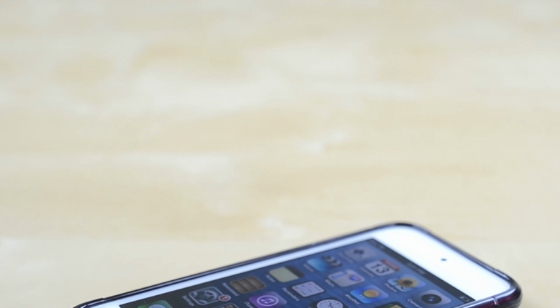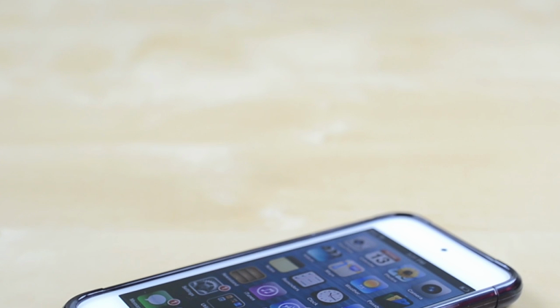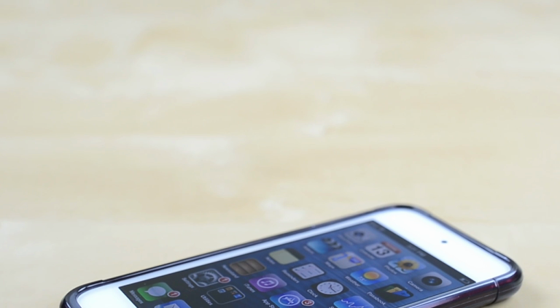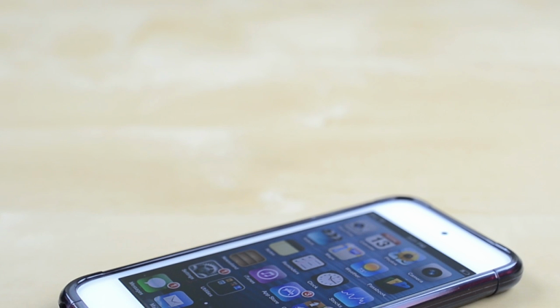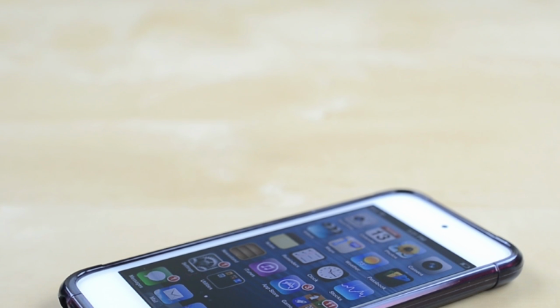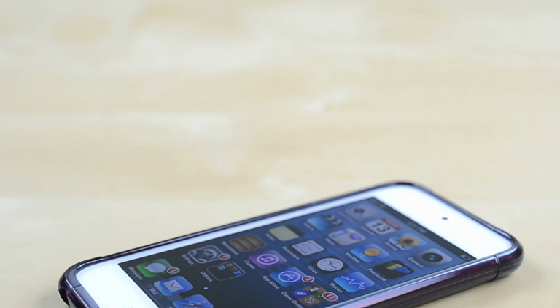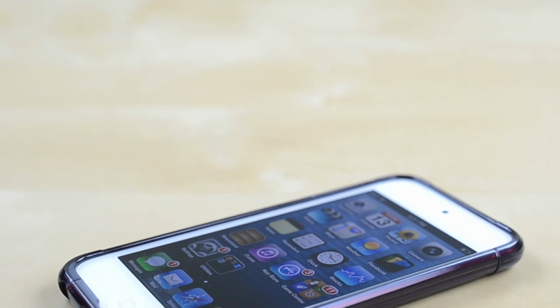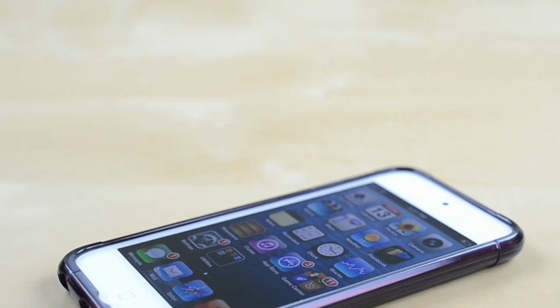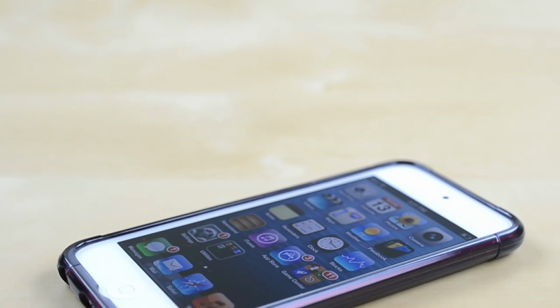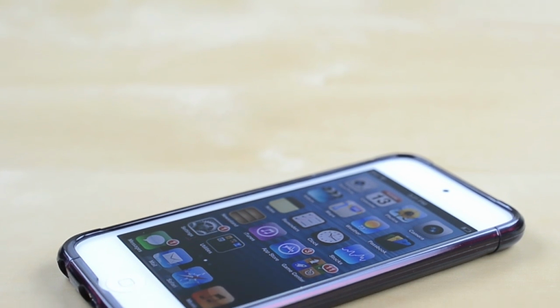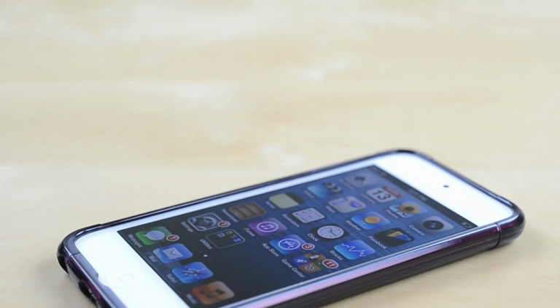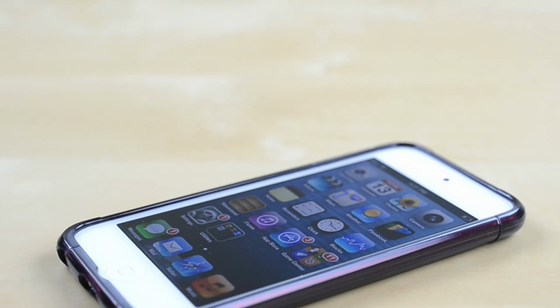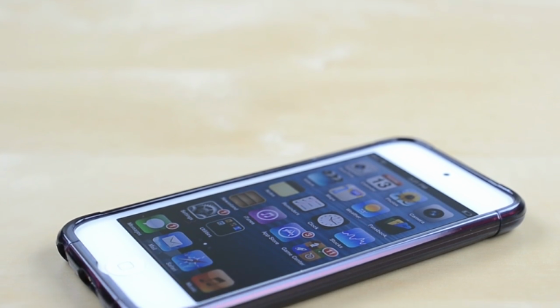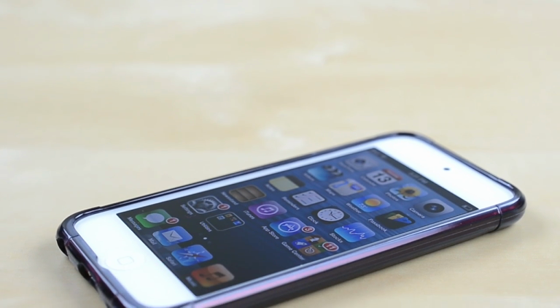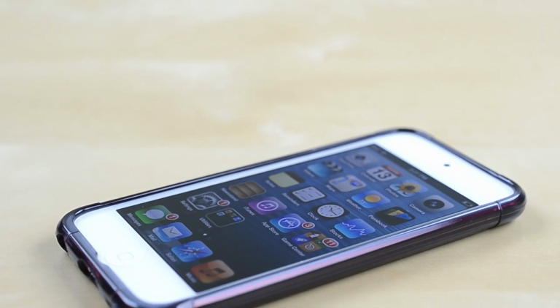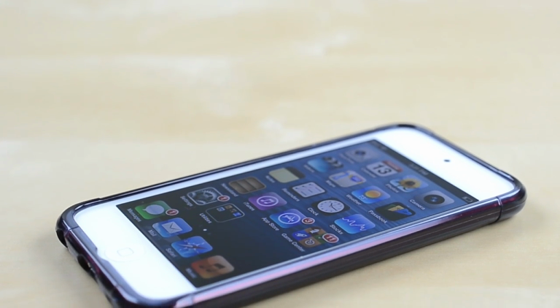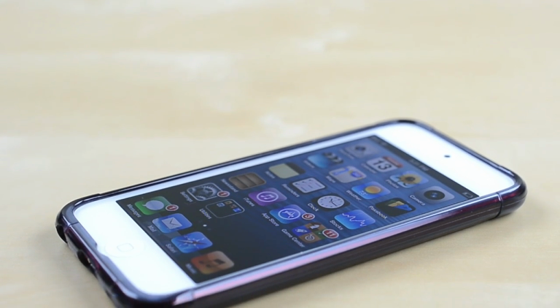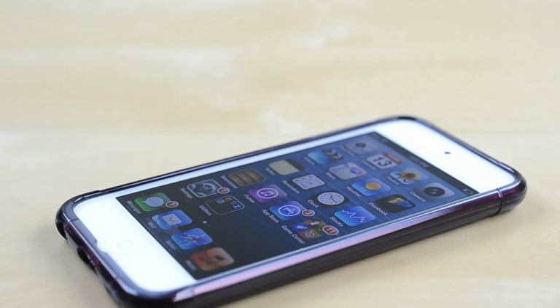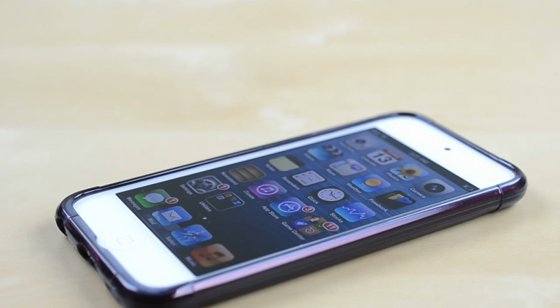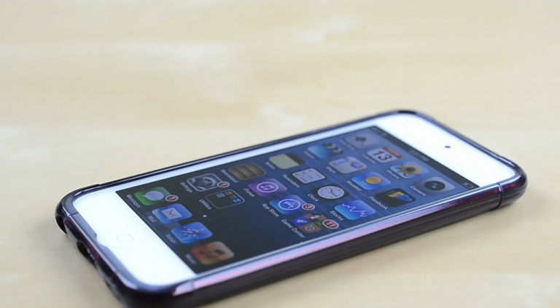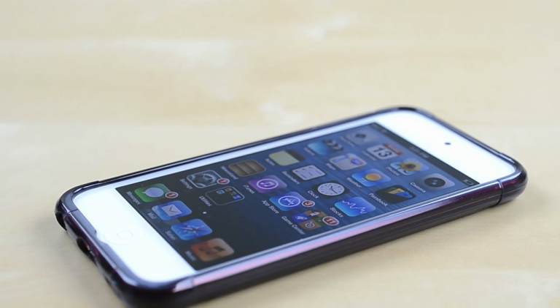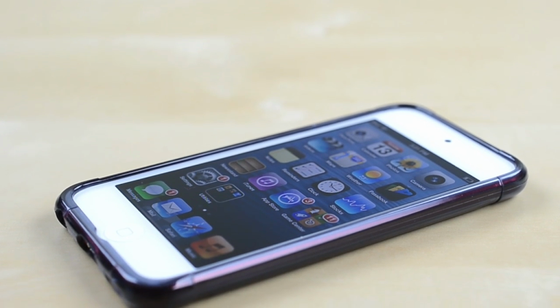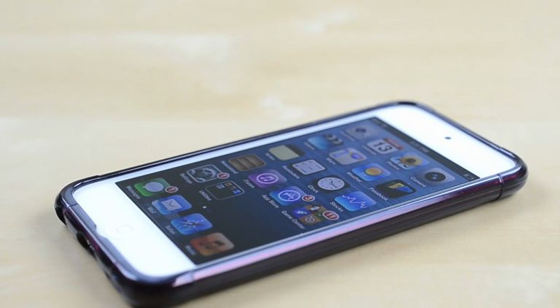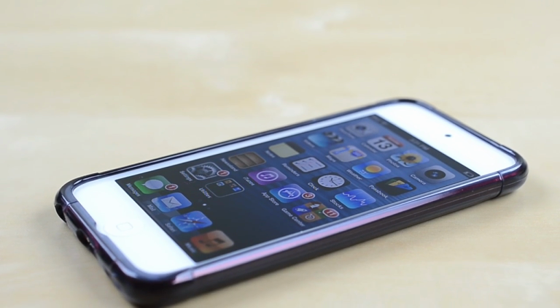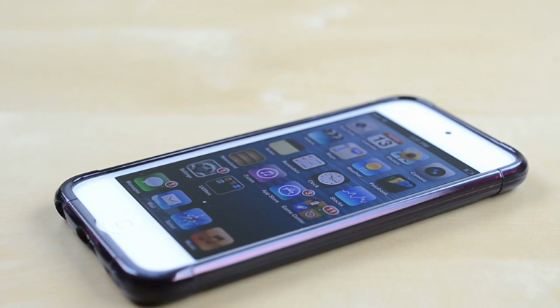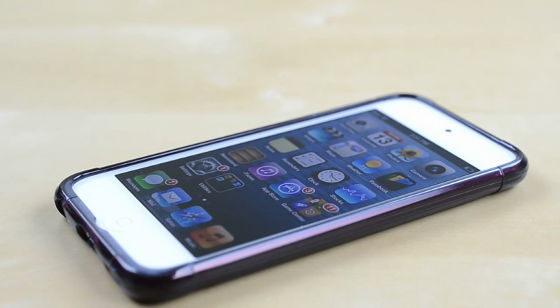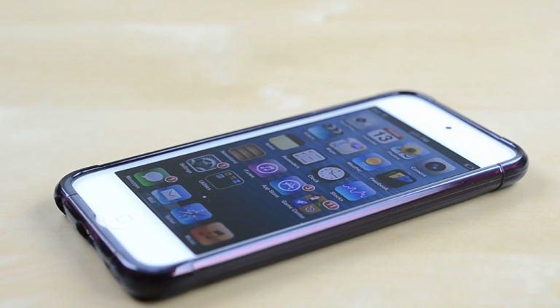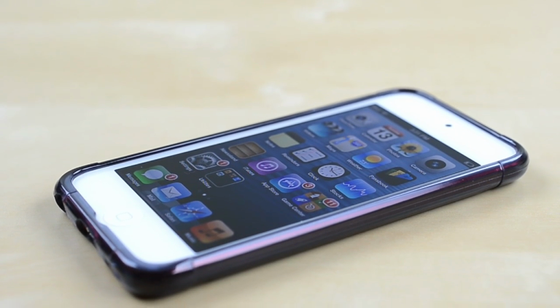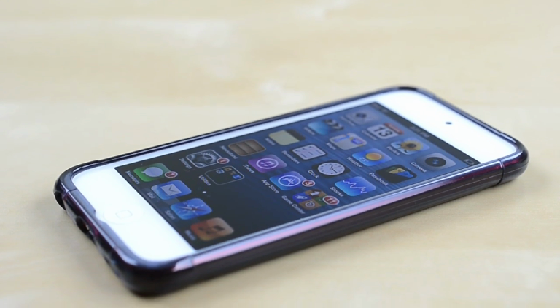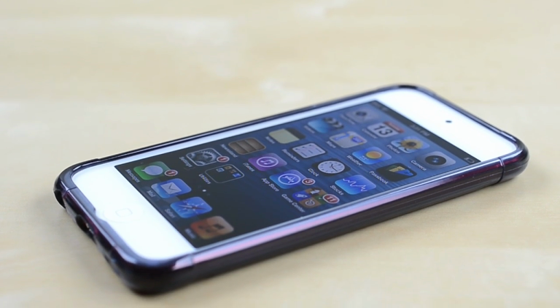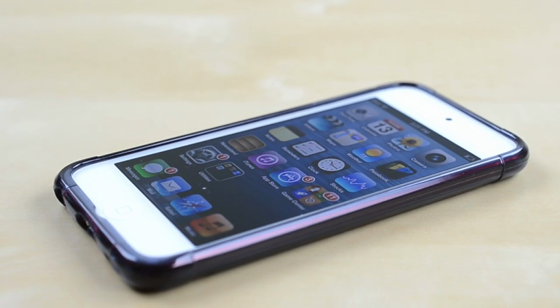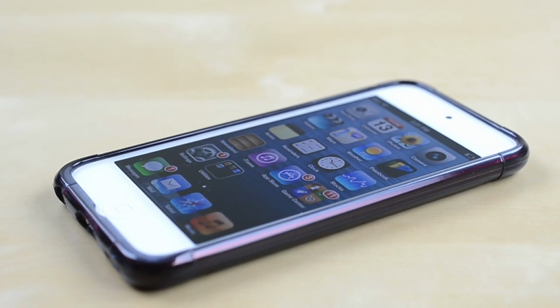Flip it over and you'll see there's a nice lay-on-the-table design, allowing you to put your iPod face down without worrying about scratching the screen.